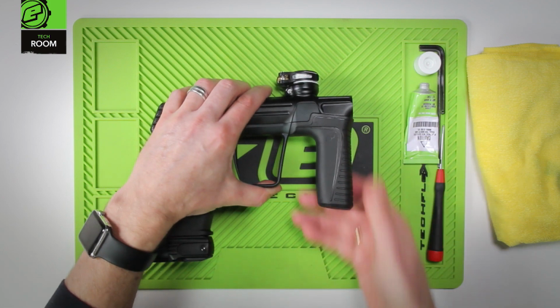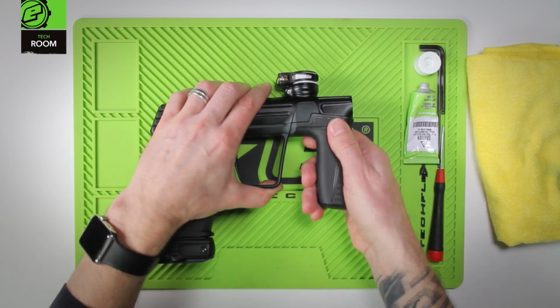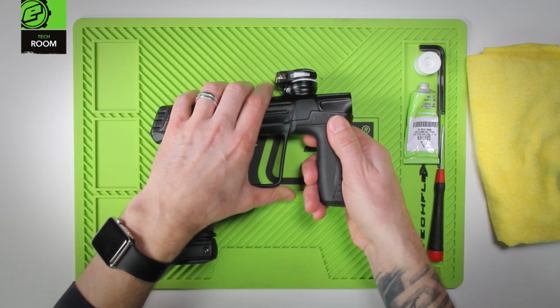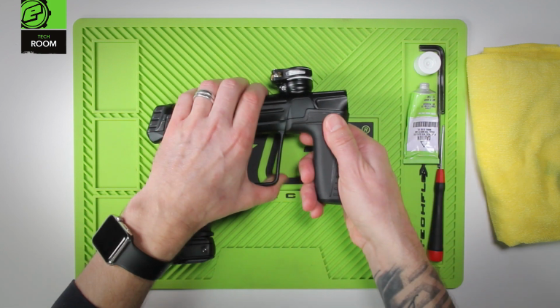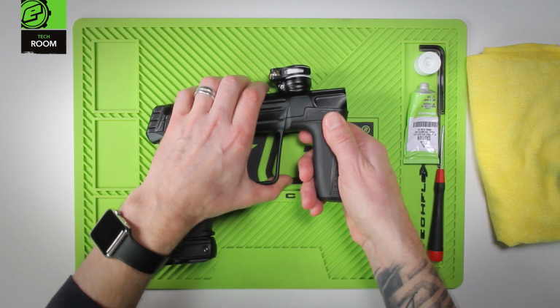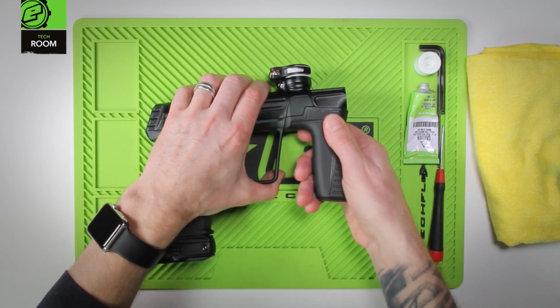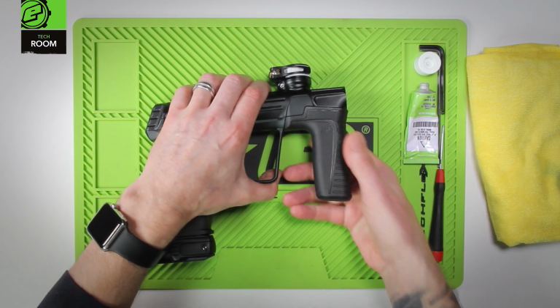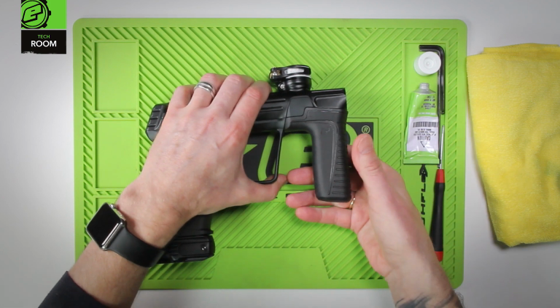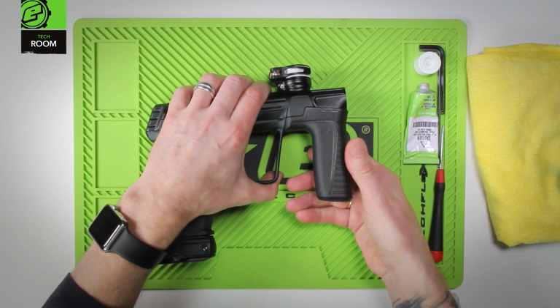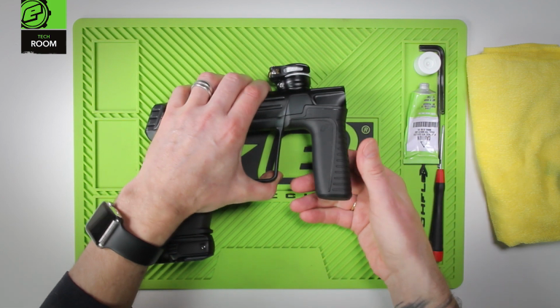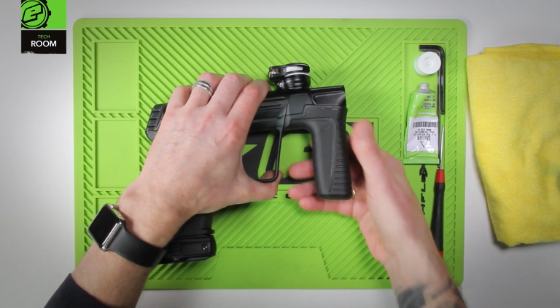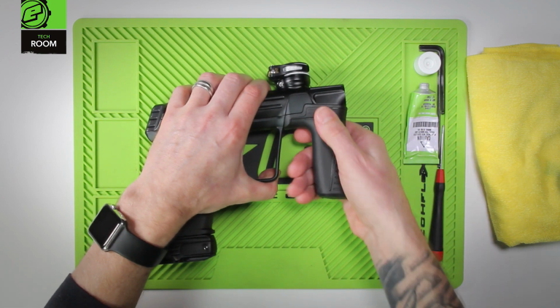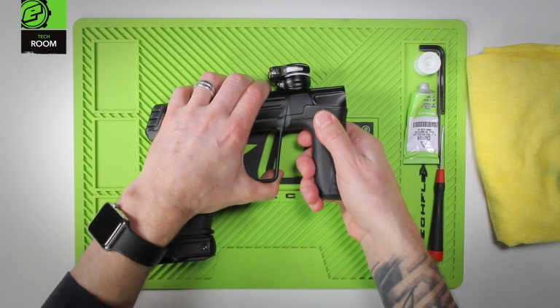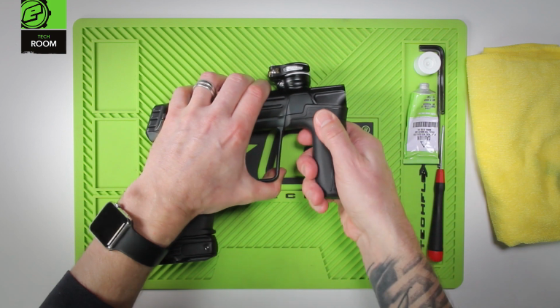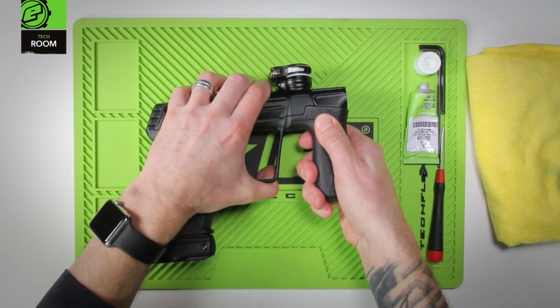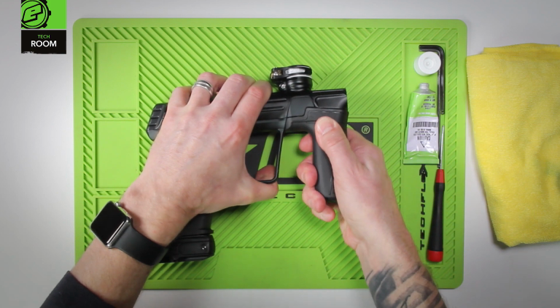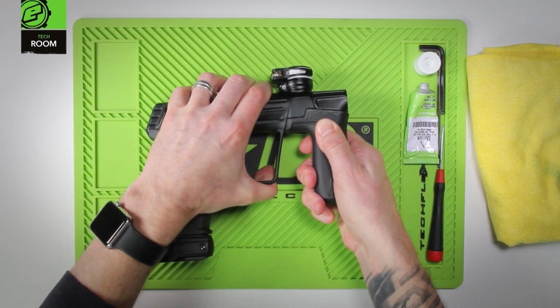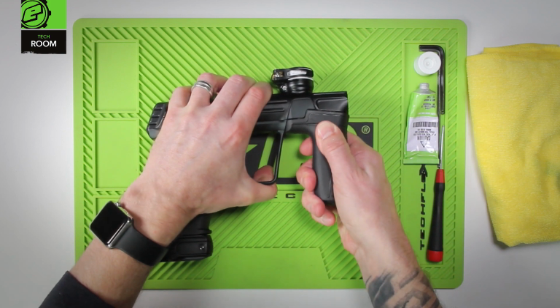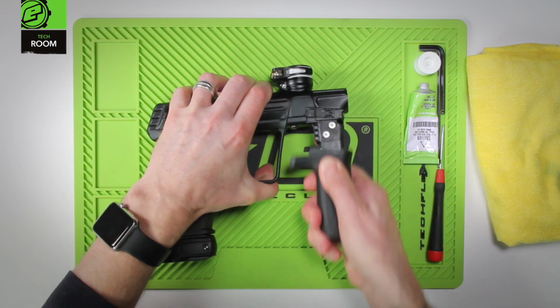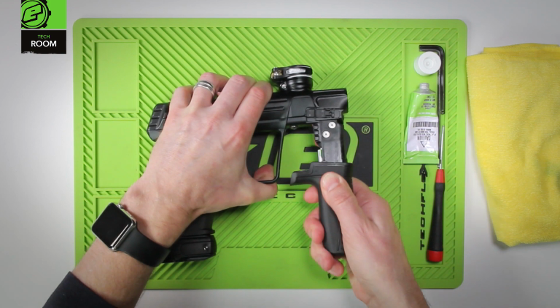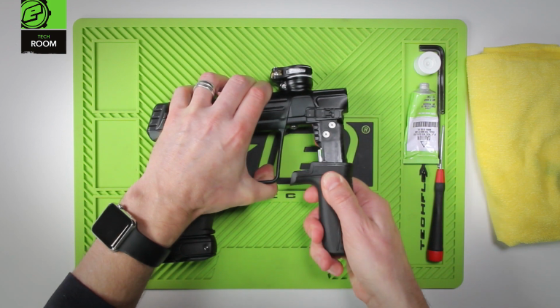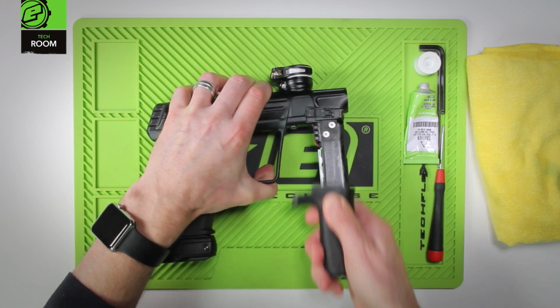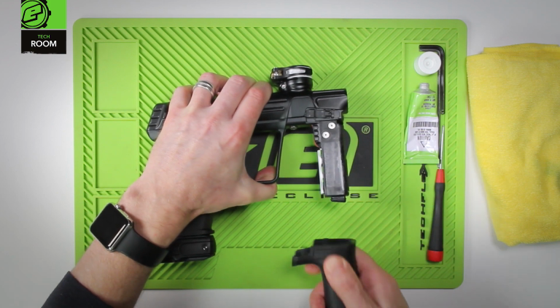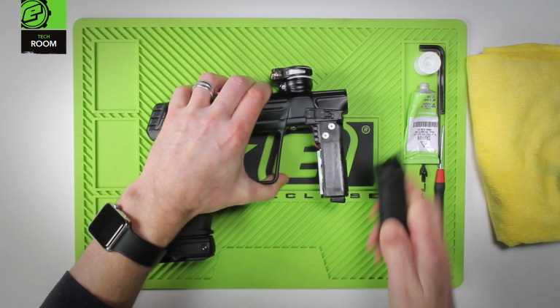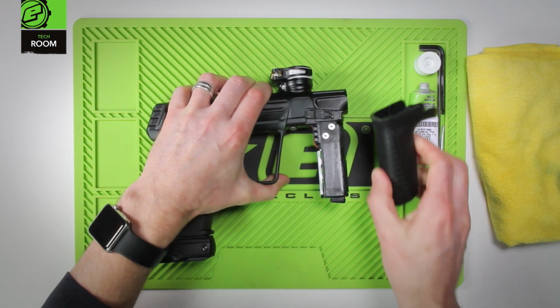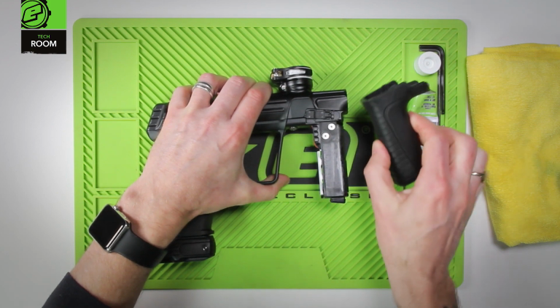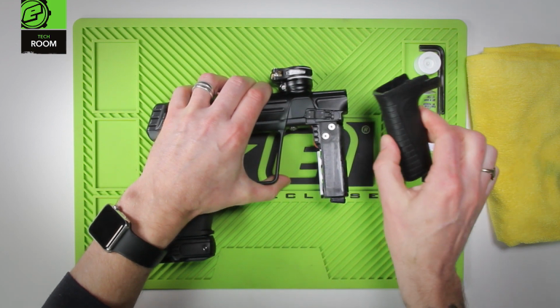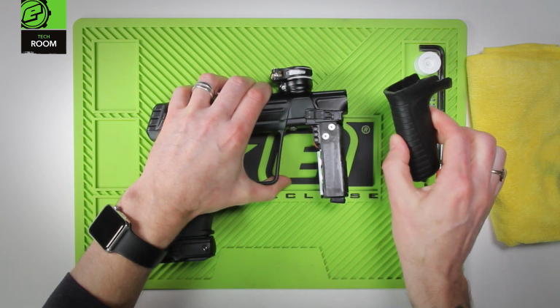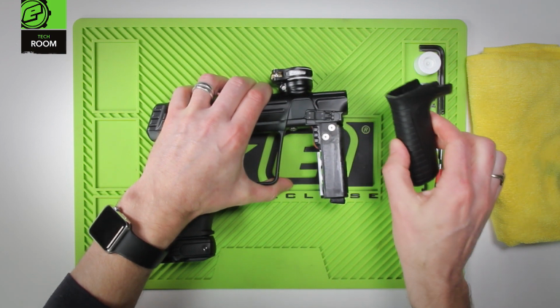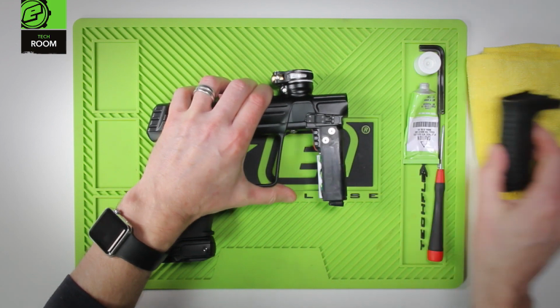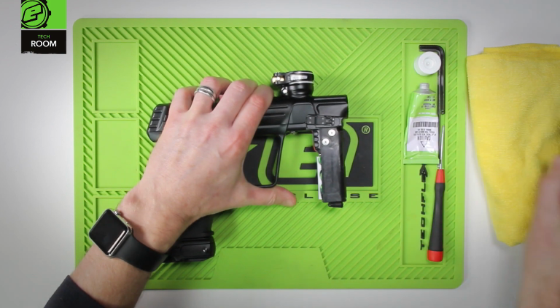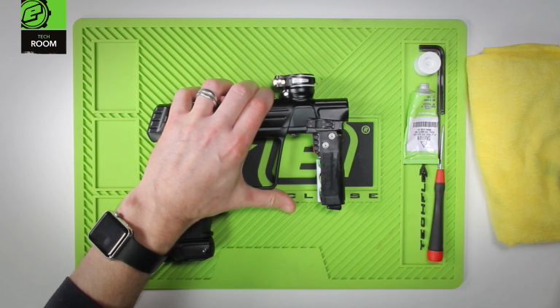First you have to remove the foregrip. Grab the body, grab the foregrip, and pull the foregrip down. Remove the foregrip and place it to the side.